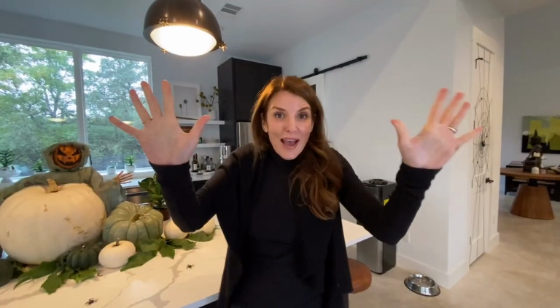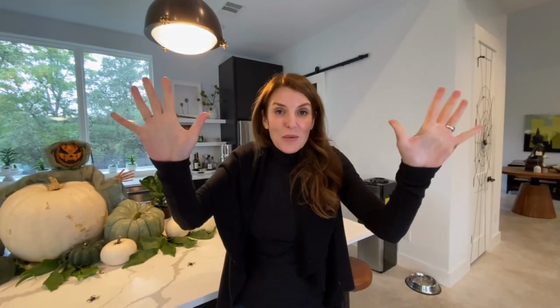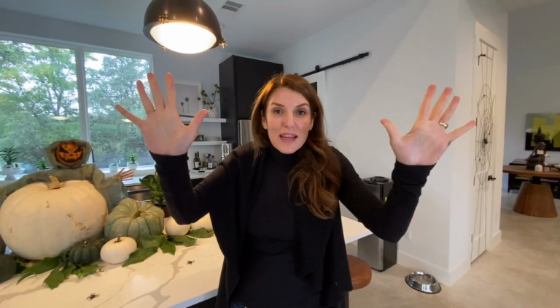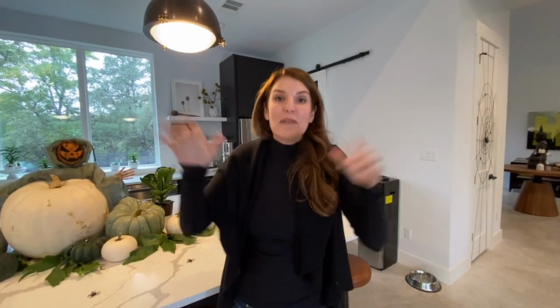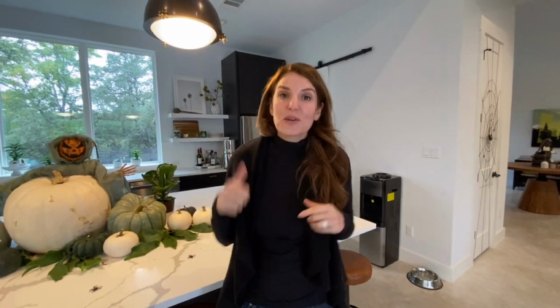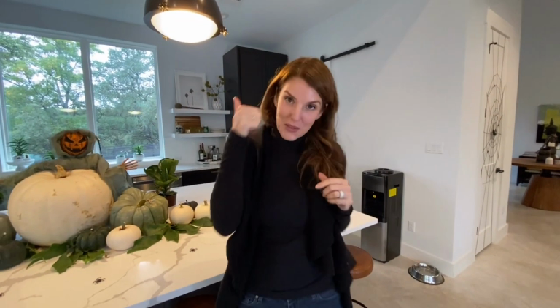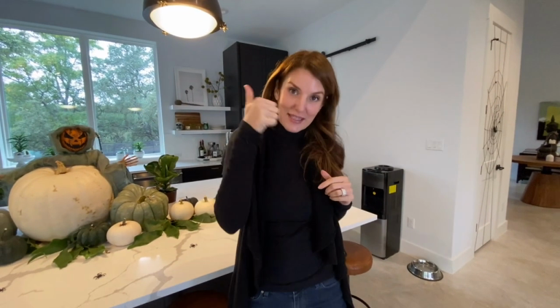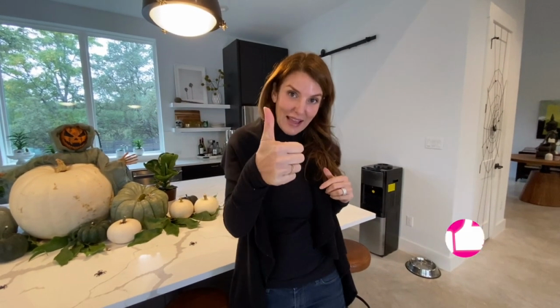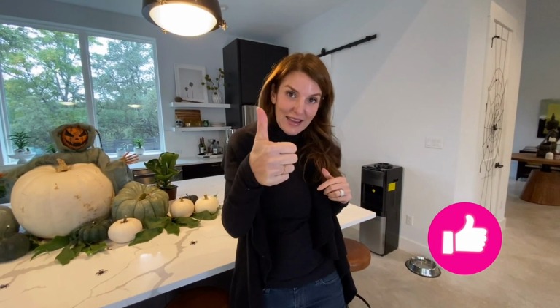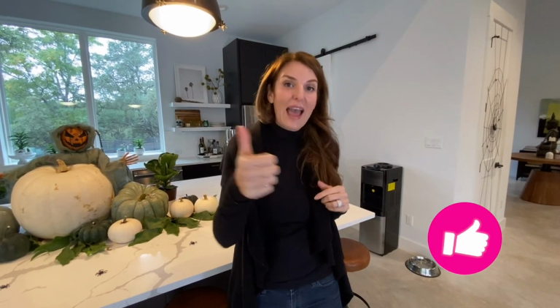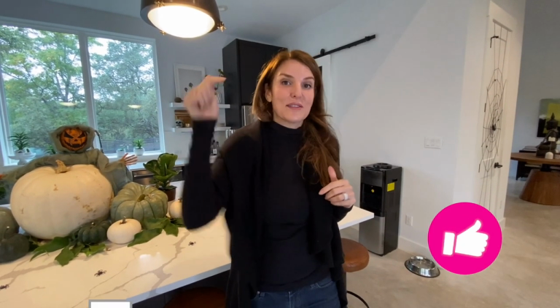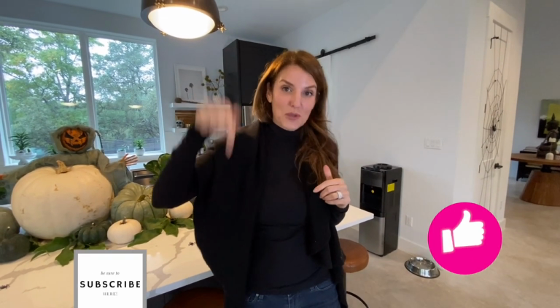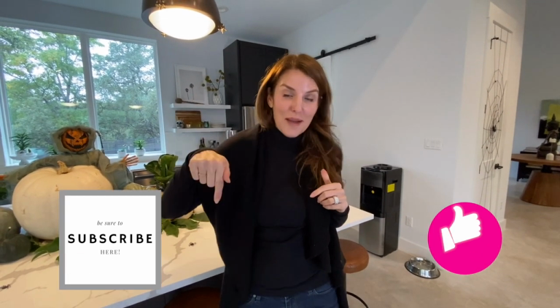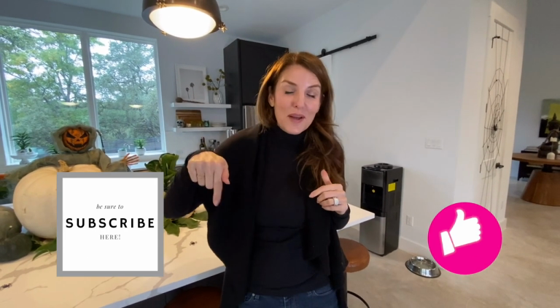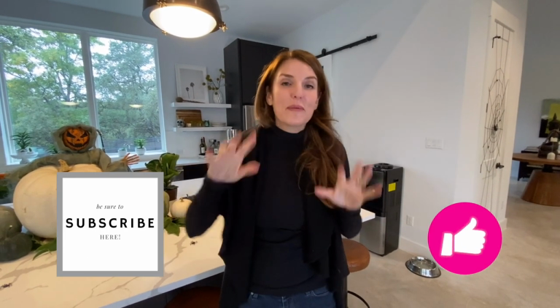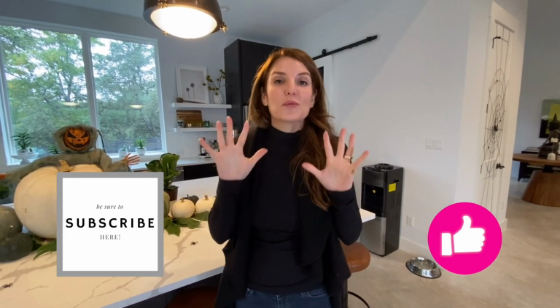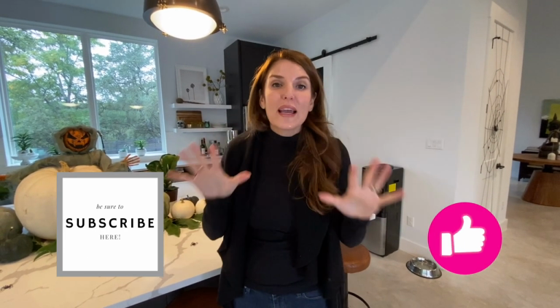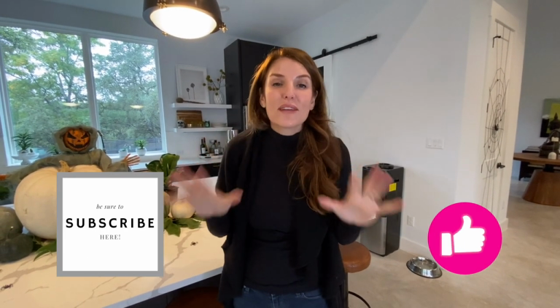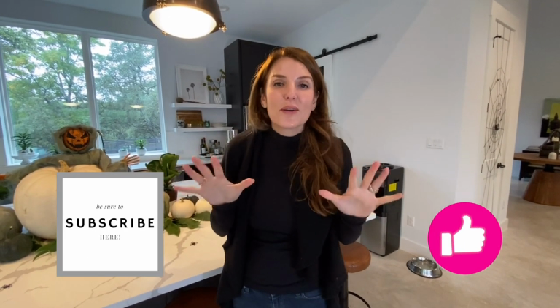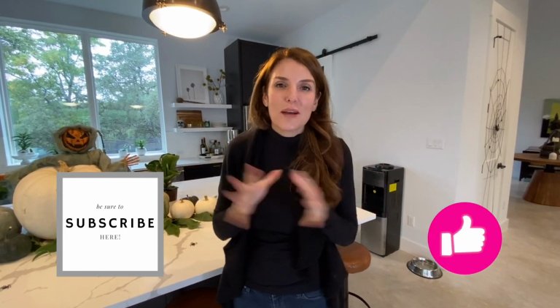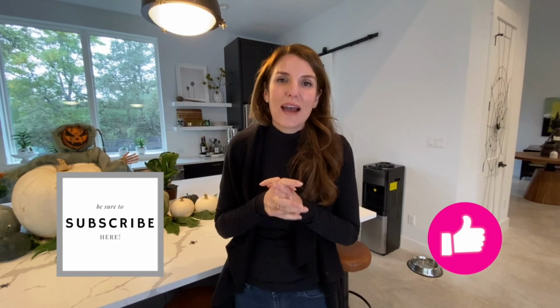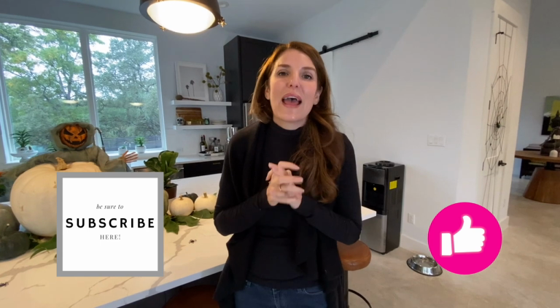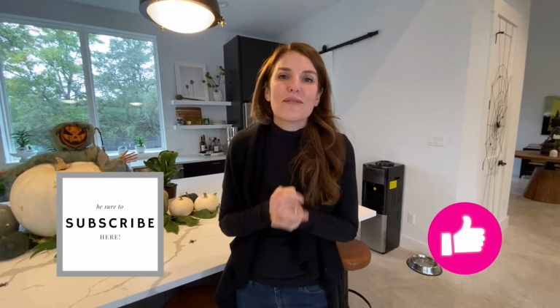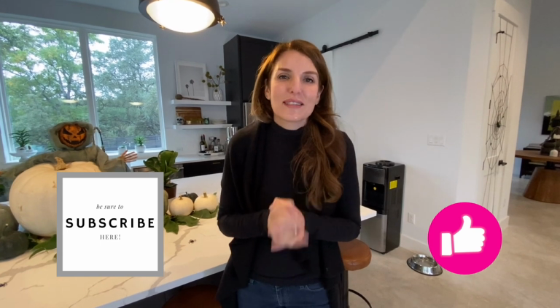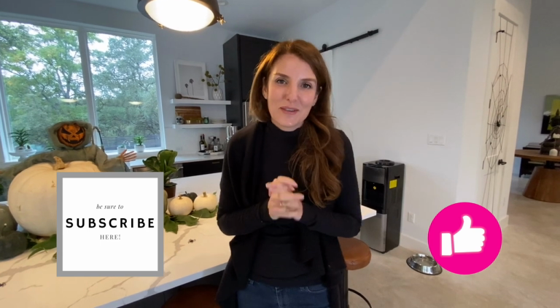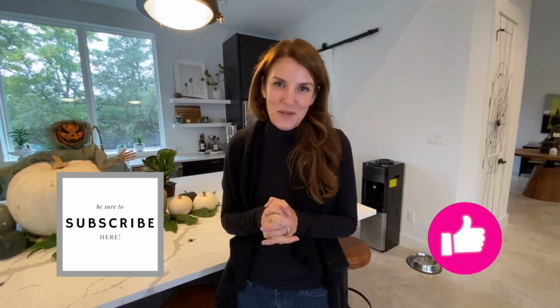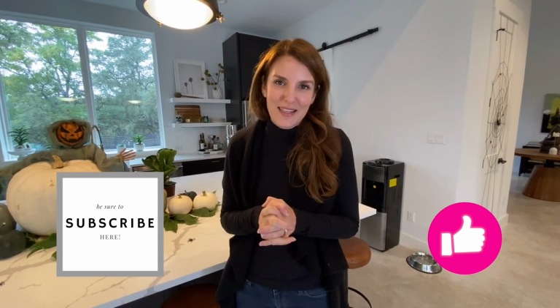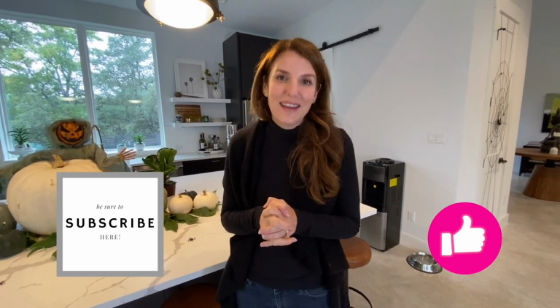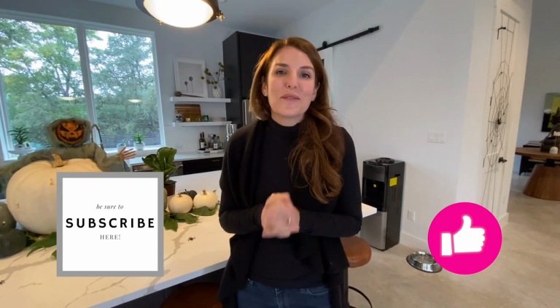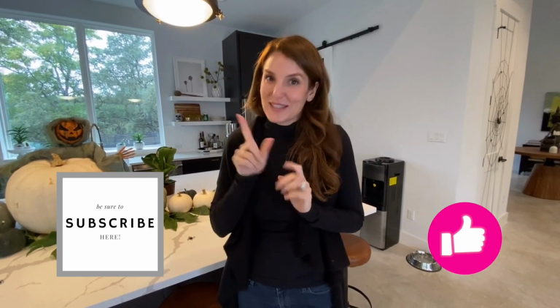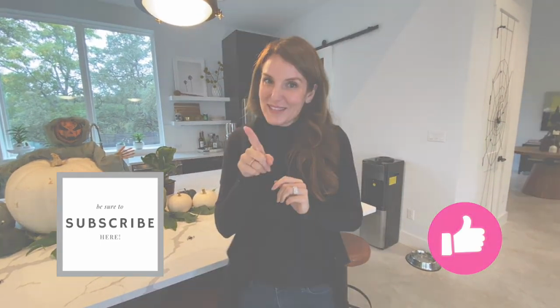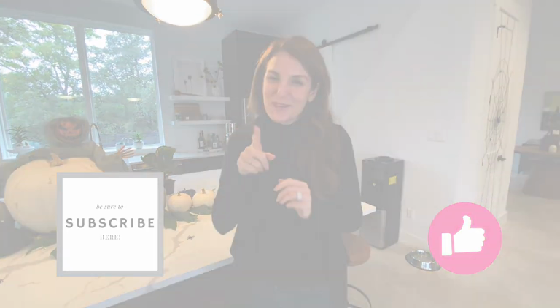Happy Halloween! Make sure to like and subscribe below, because we have videos coming out every single Tuesday. We'll see you soon.